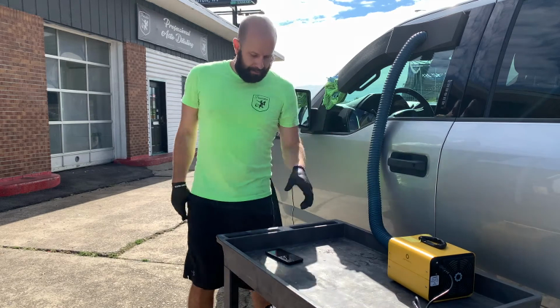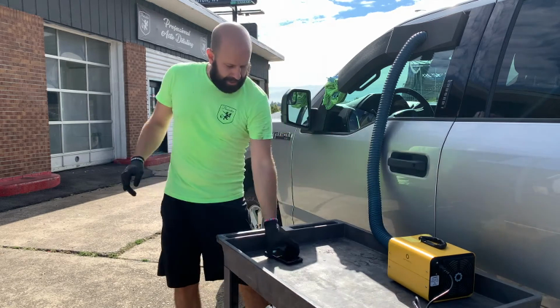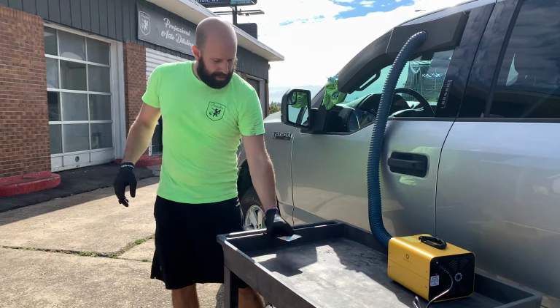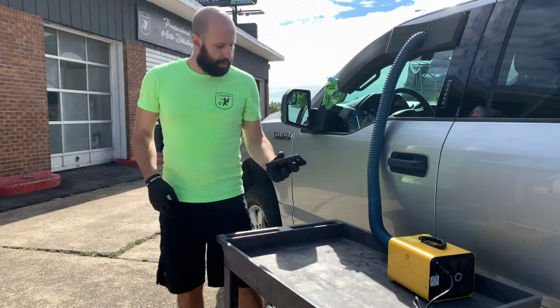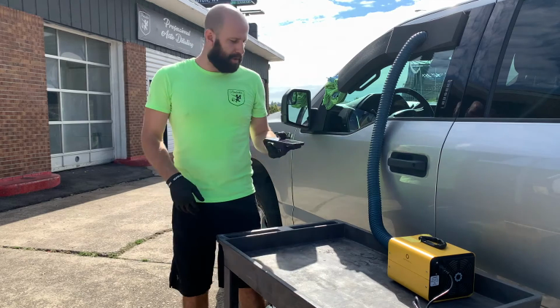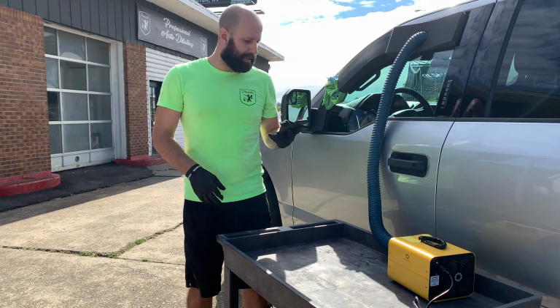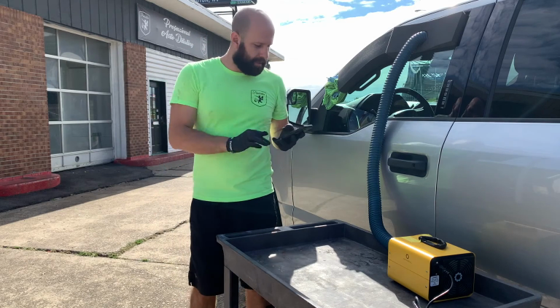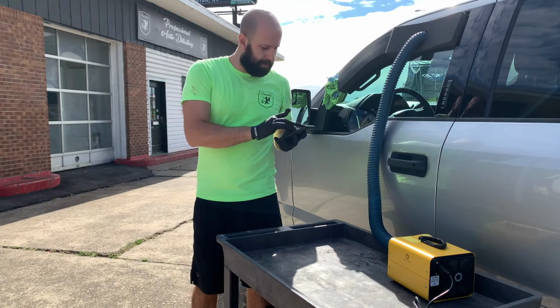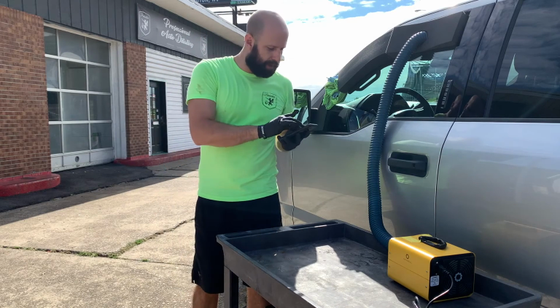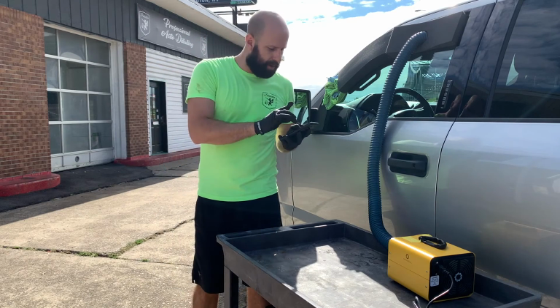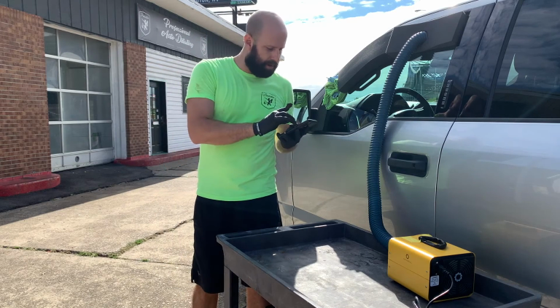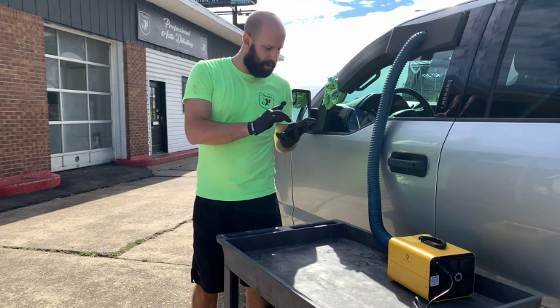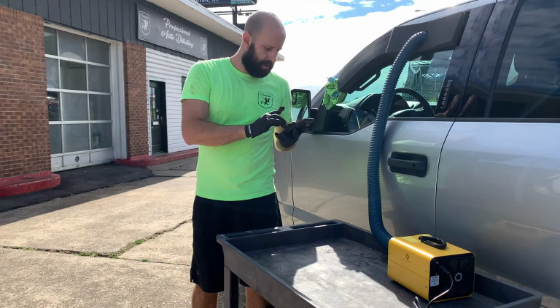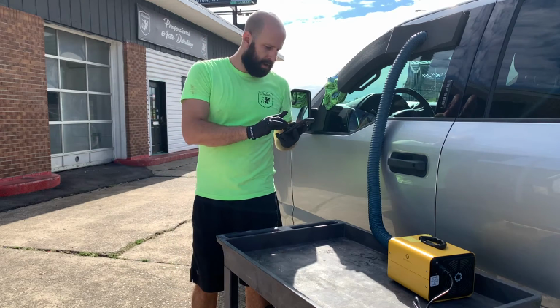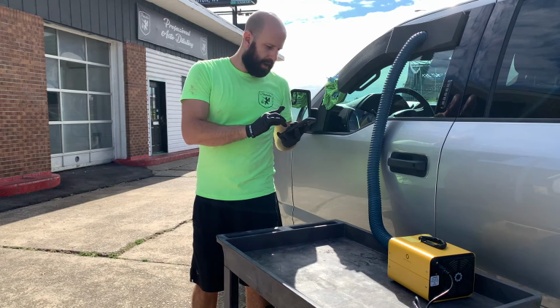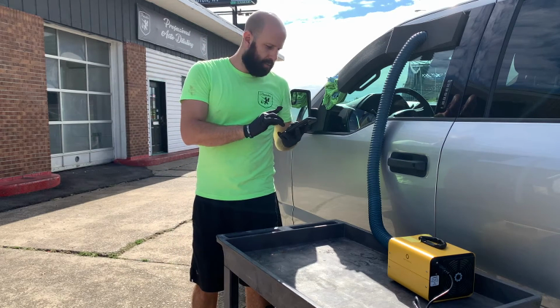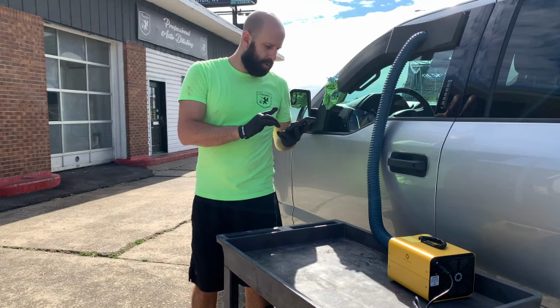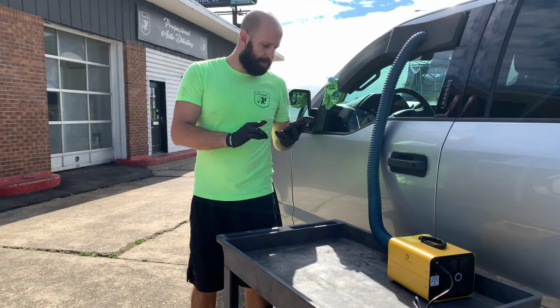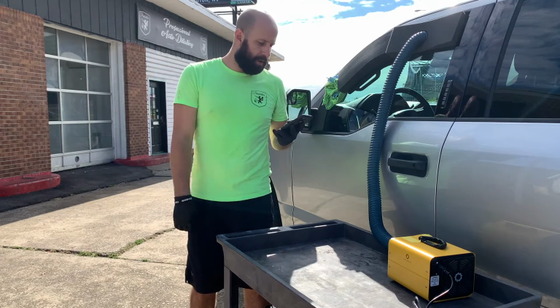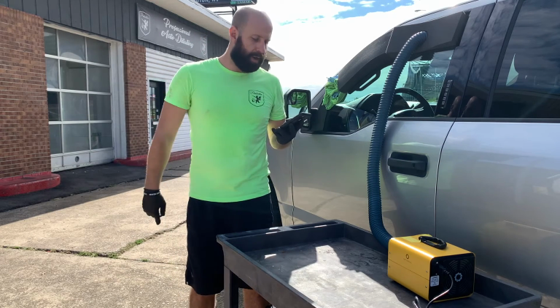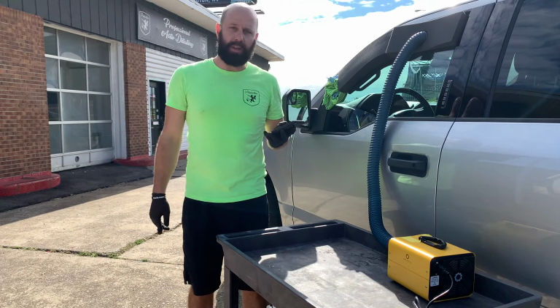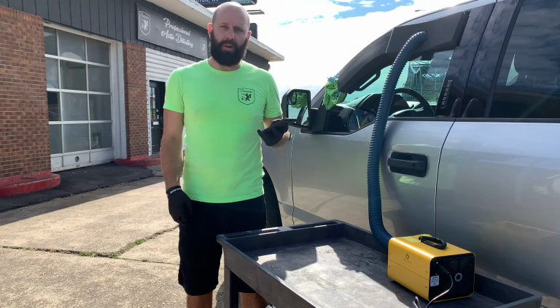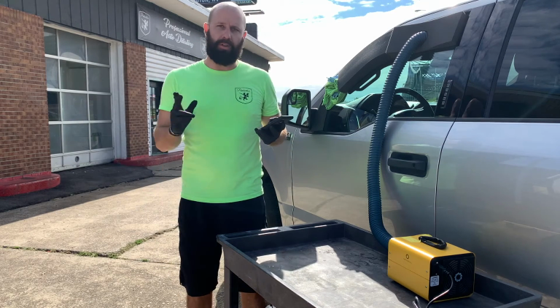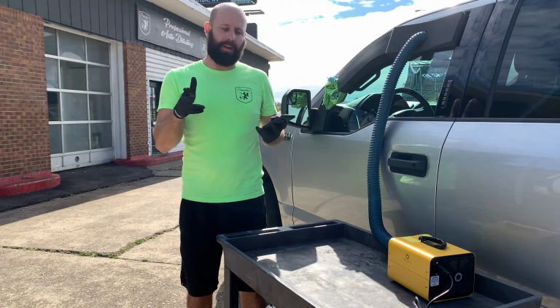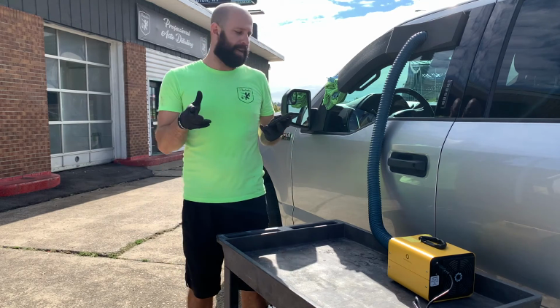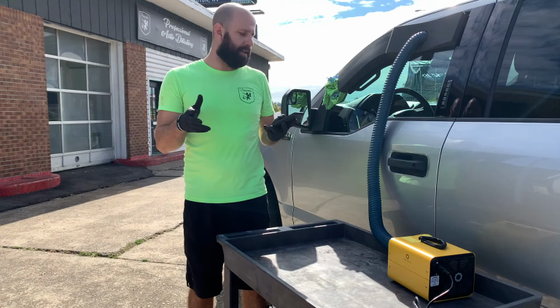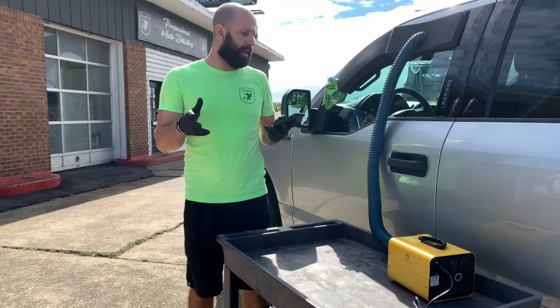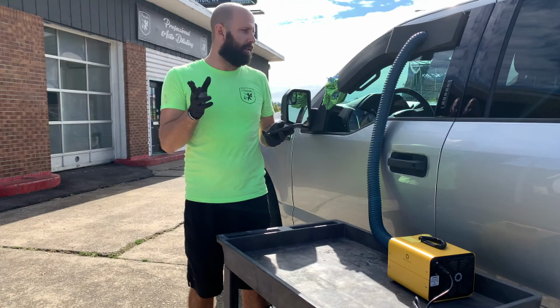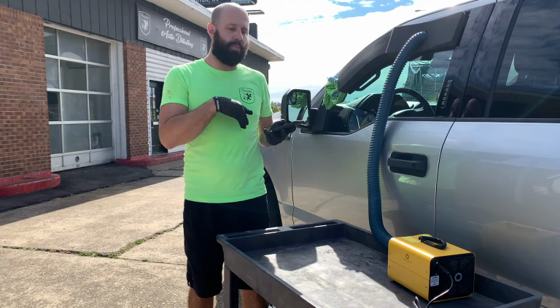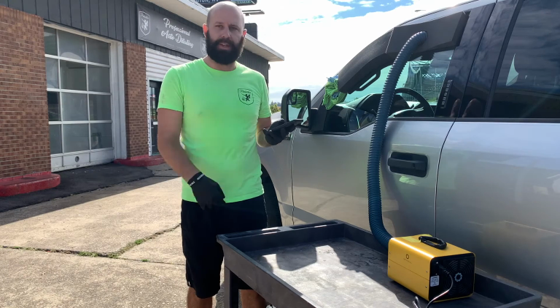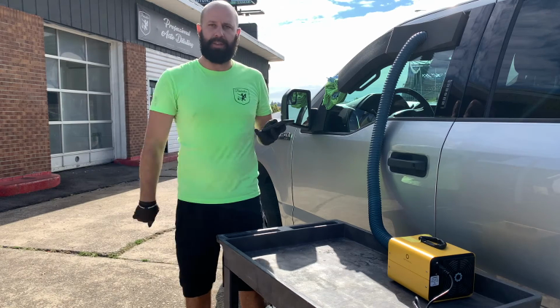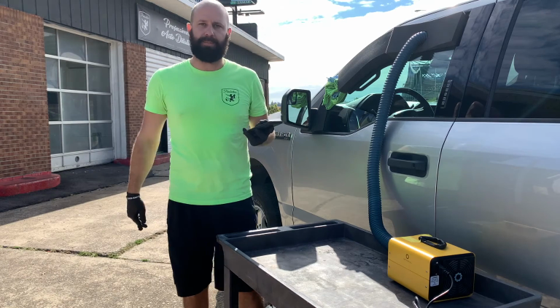We'll go ahead and set a timer for an hour, and we will be all ready to go. I'll come back to you in an hour and we'll see how things went.